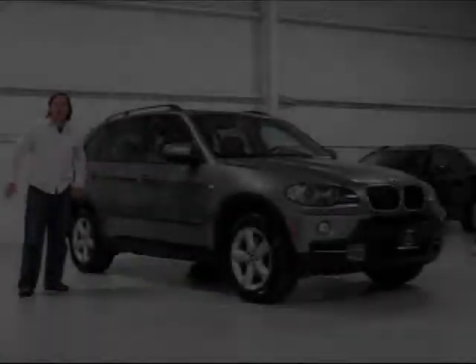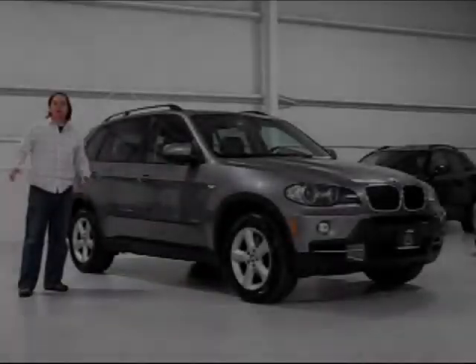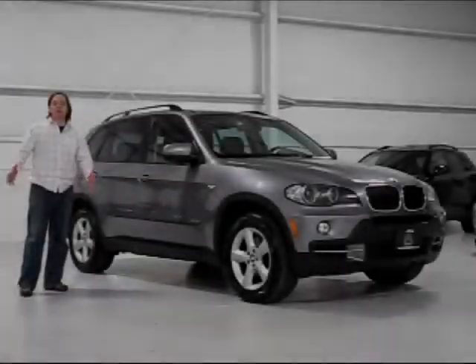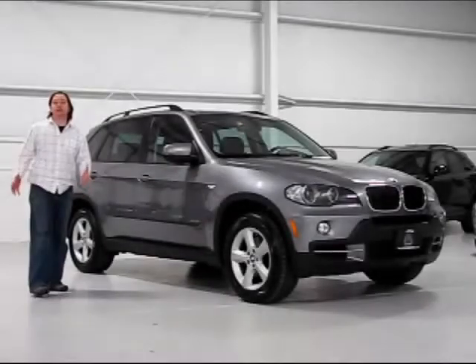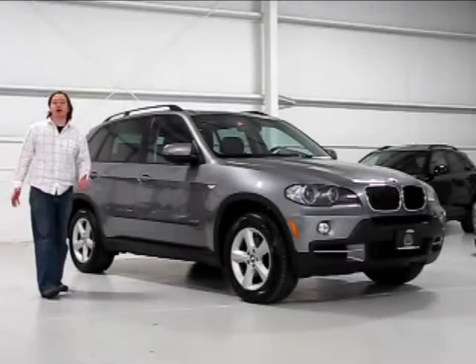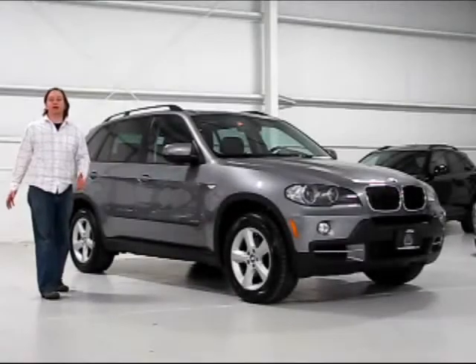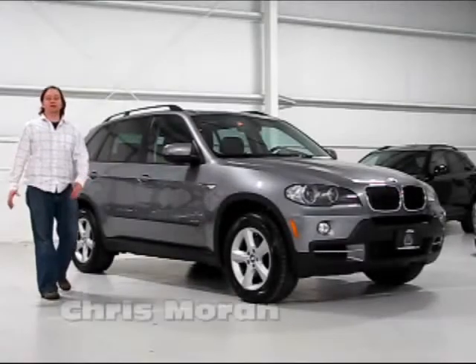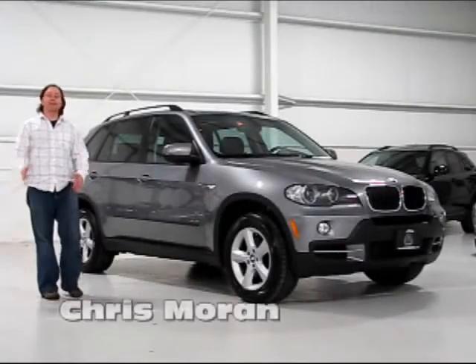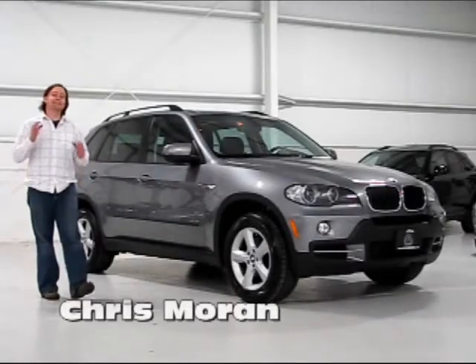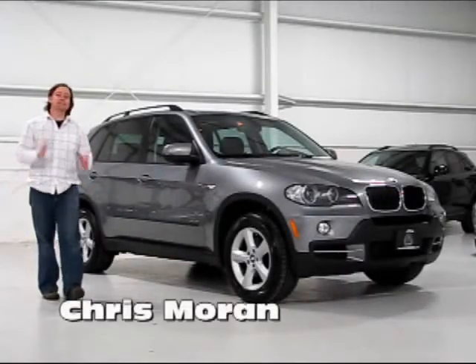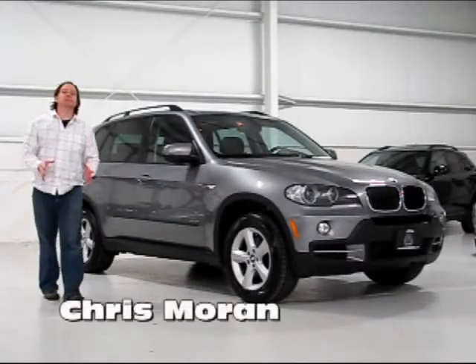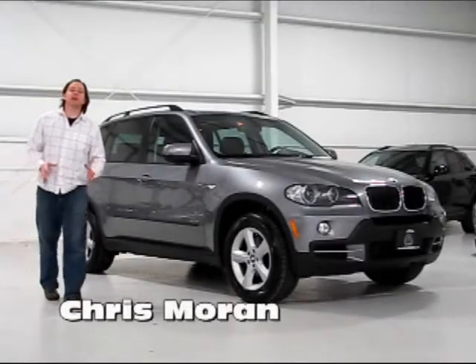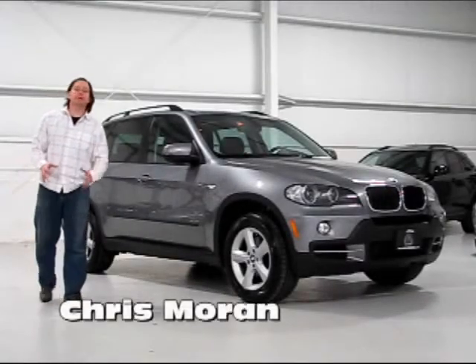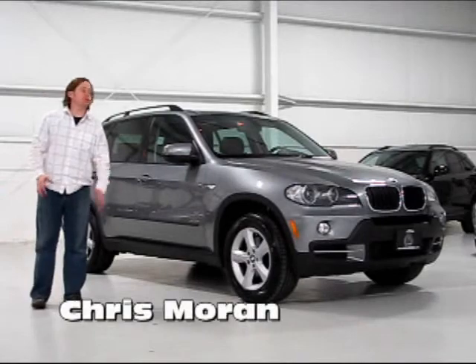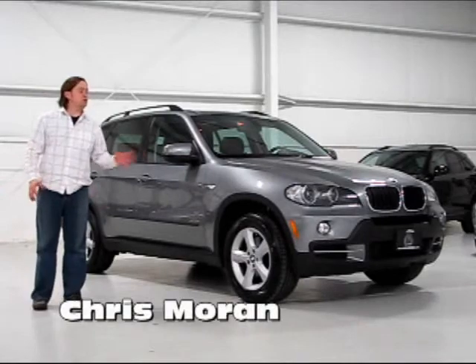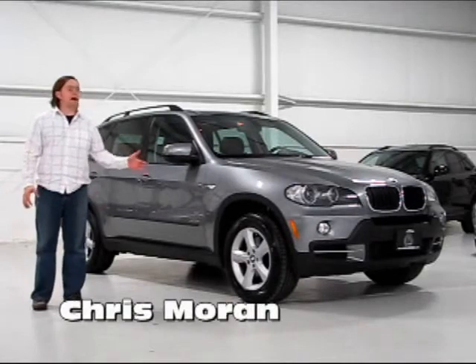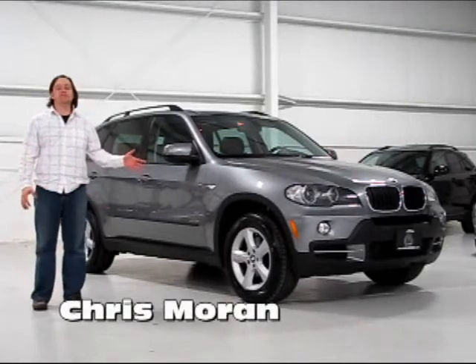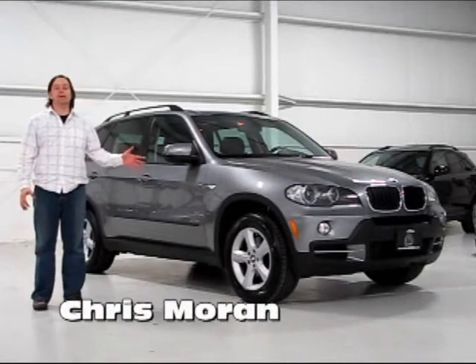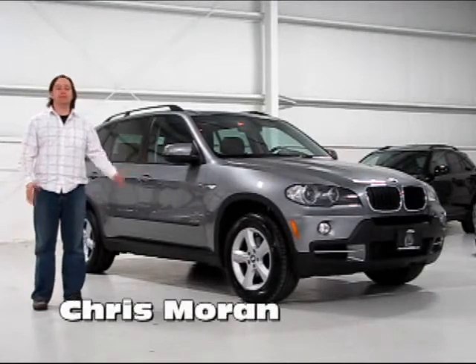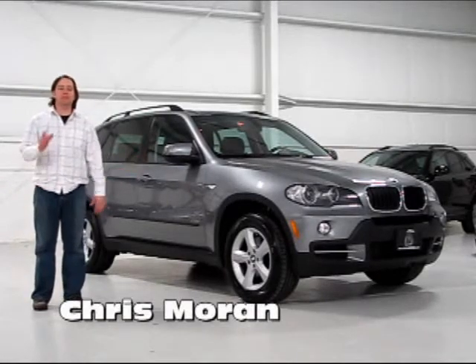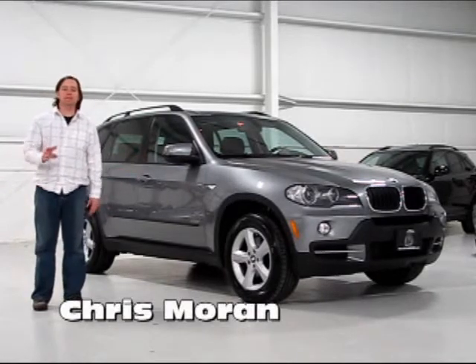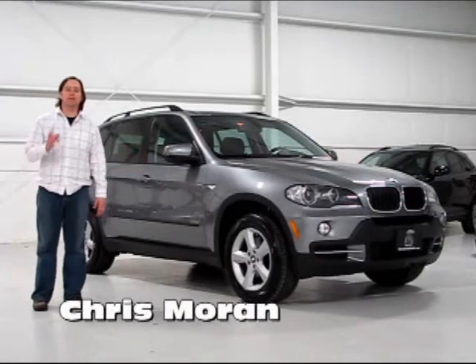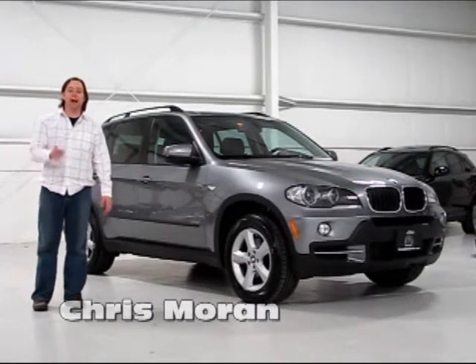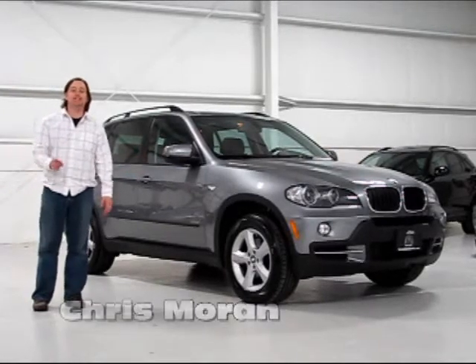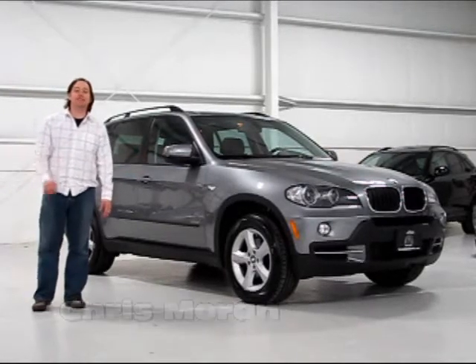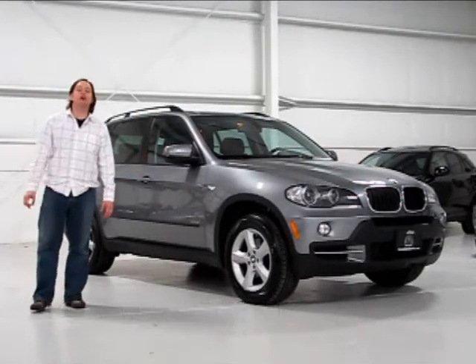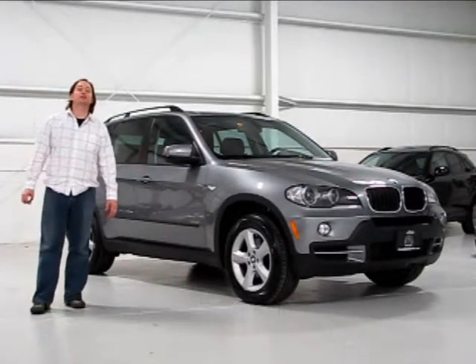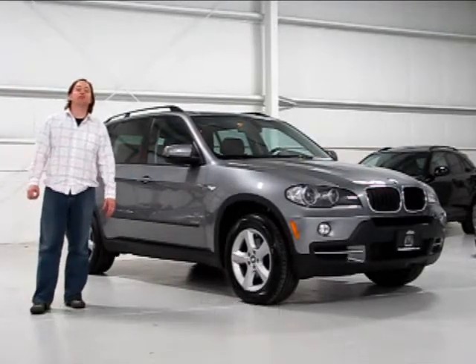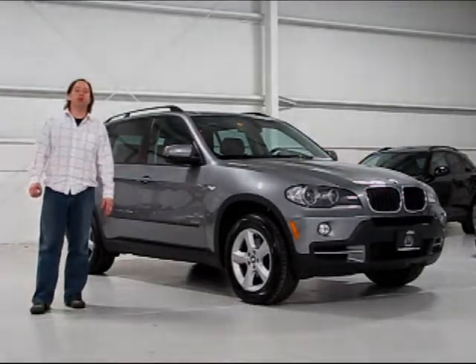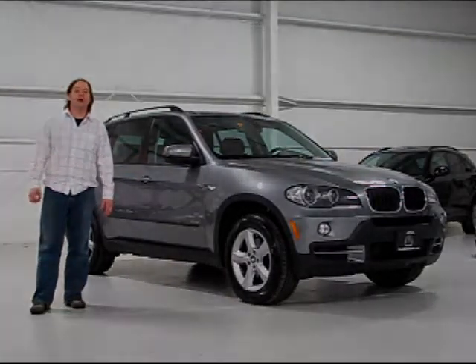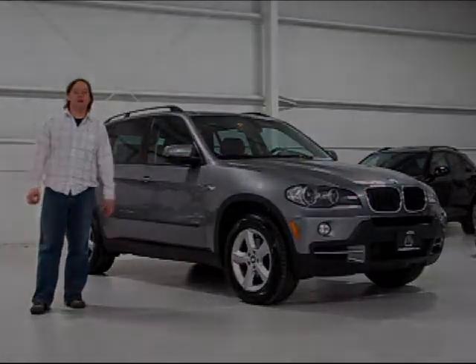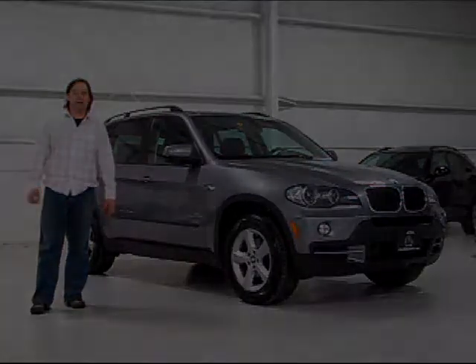Welcome back to Chicago Cars Direct. Let's spend some time today with the 2007 BMW X5 3.0 SI.